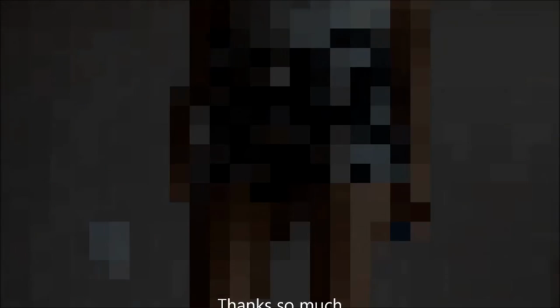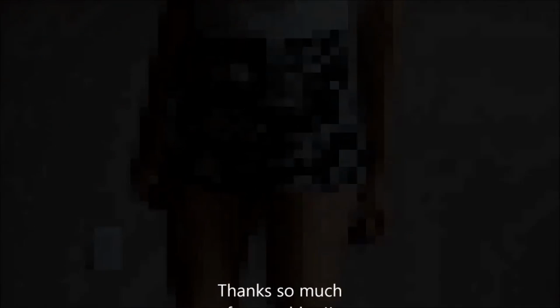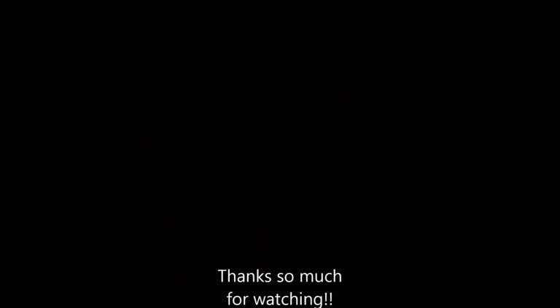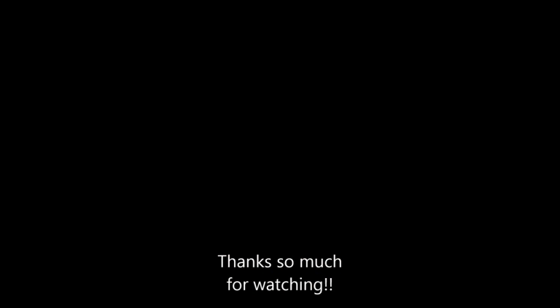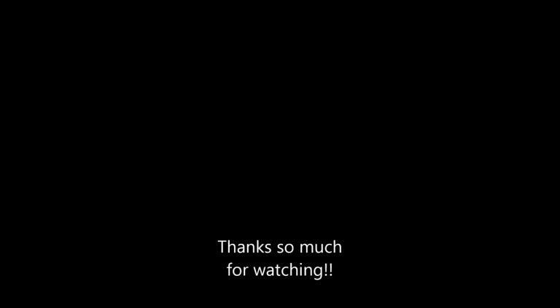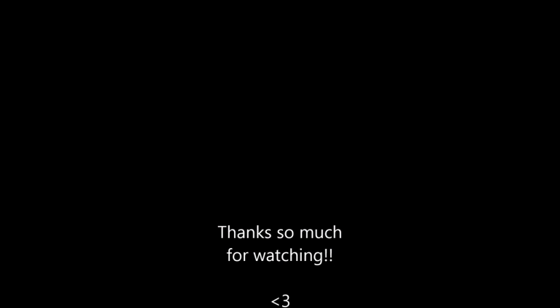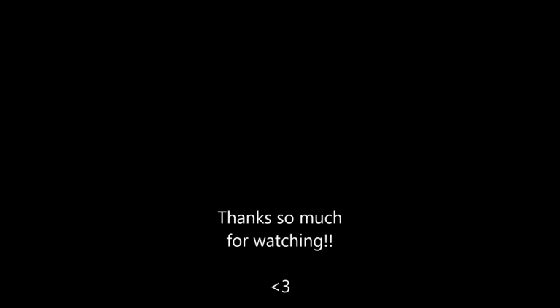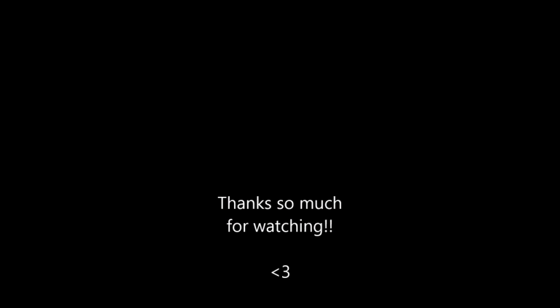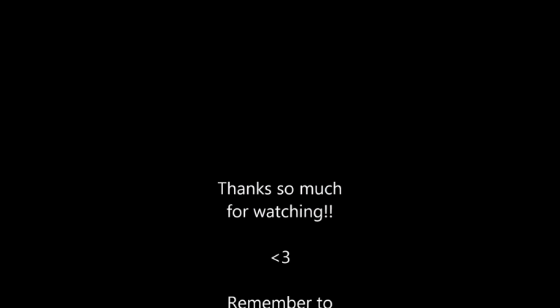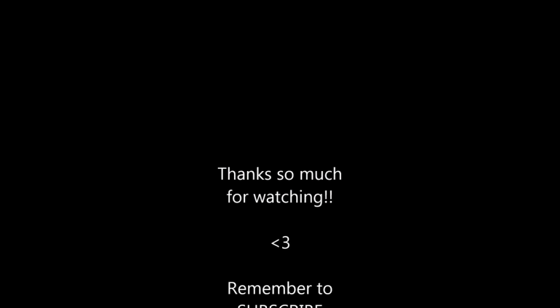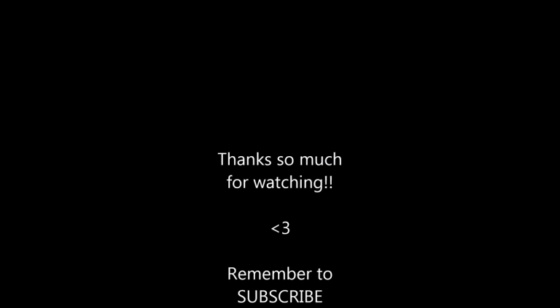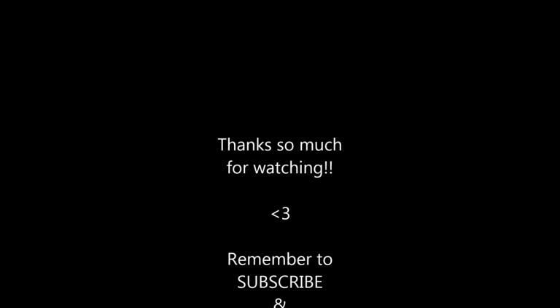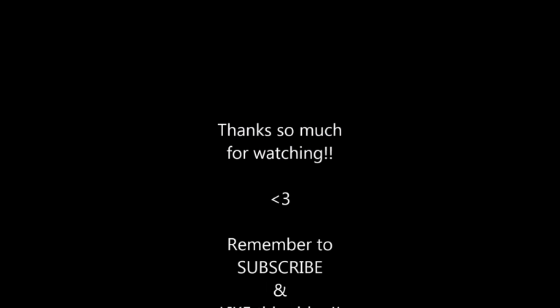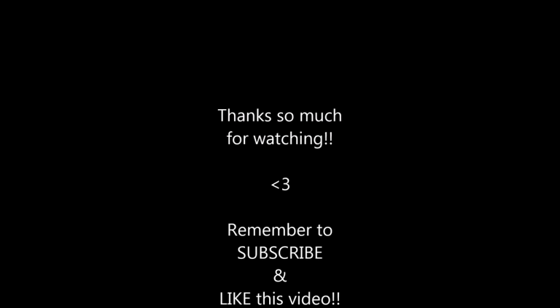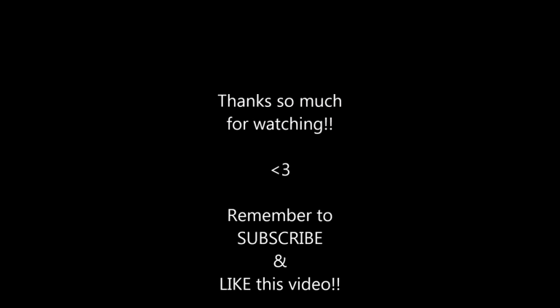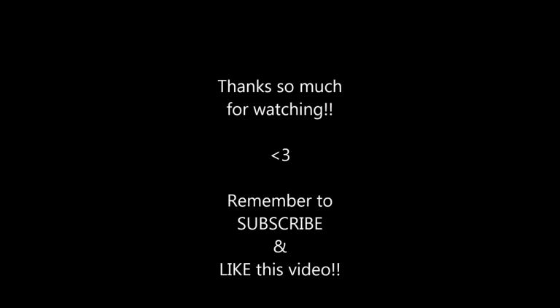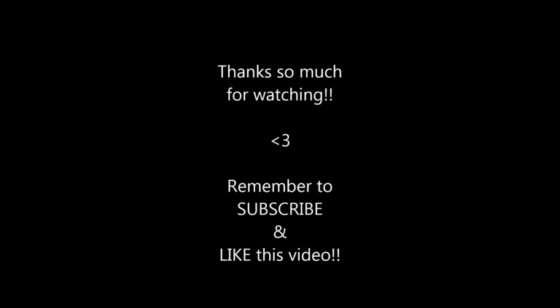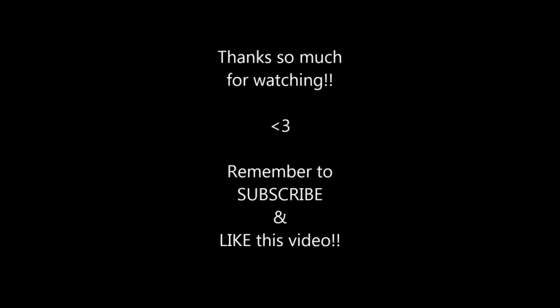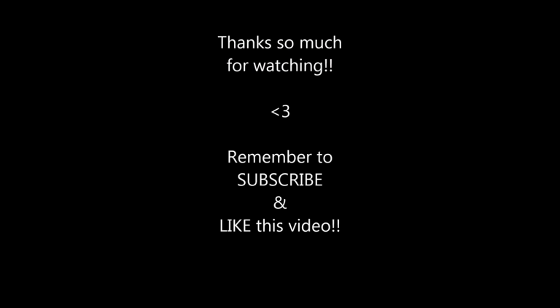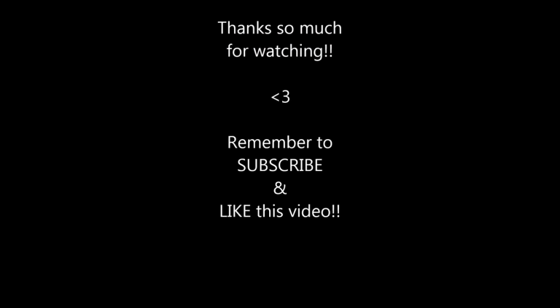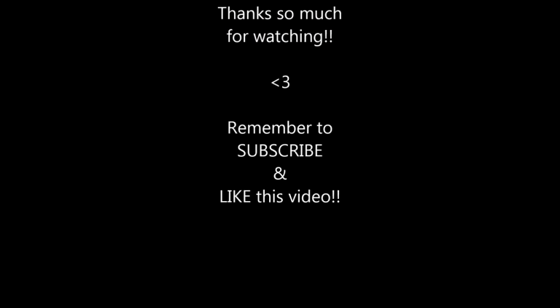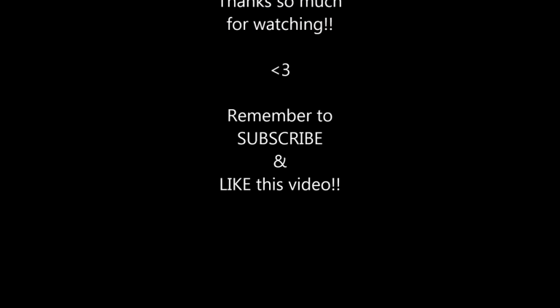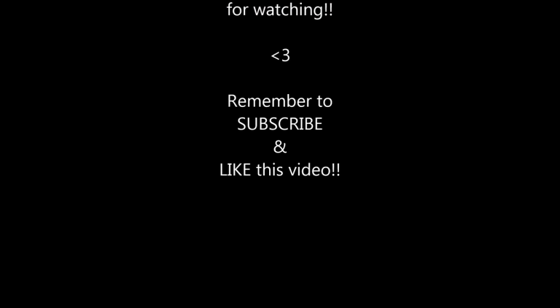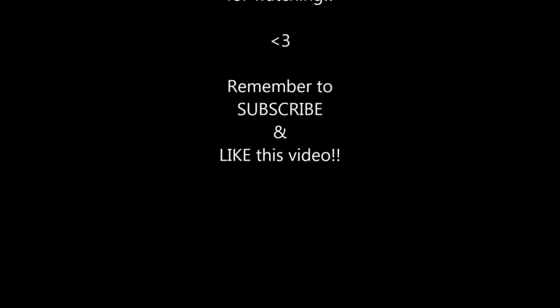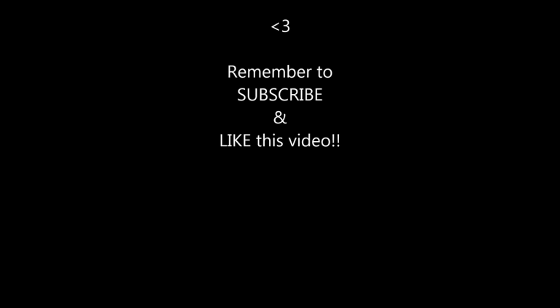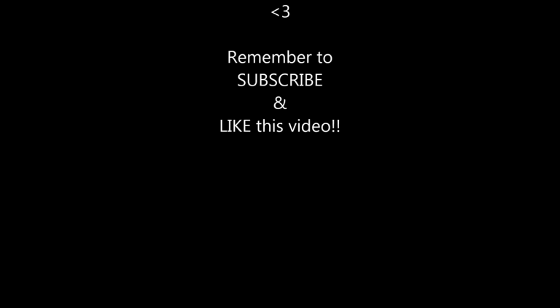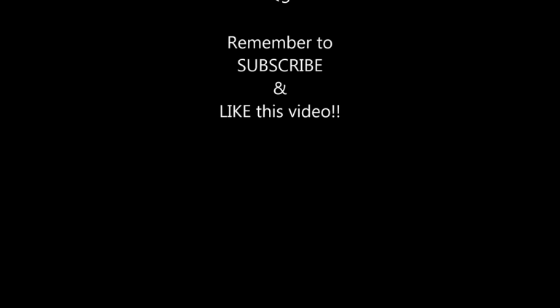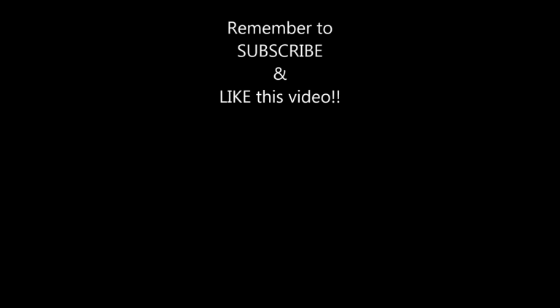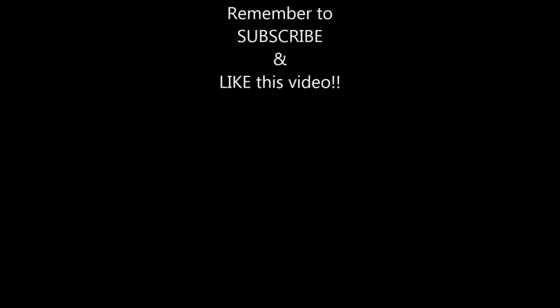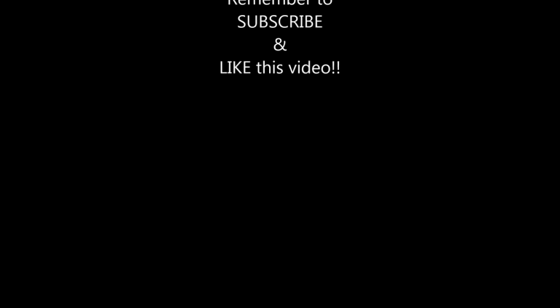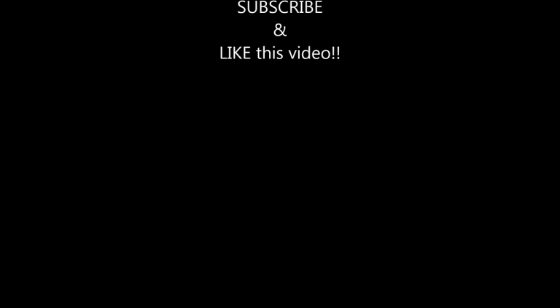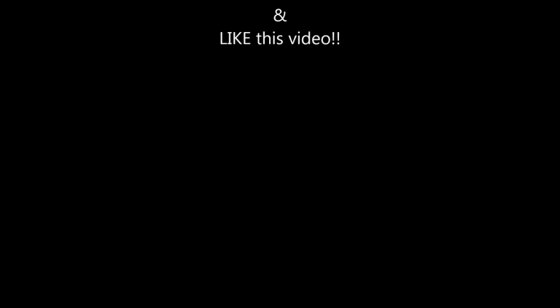That's it! I hope you guys enjoyed my high-waisted shorts collection. Please subscribe if you haven't already, give this video a thumbs up, and I will see you guys in my next video. Bye!